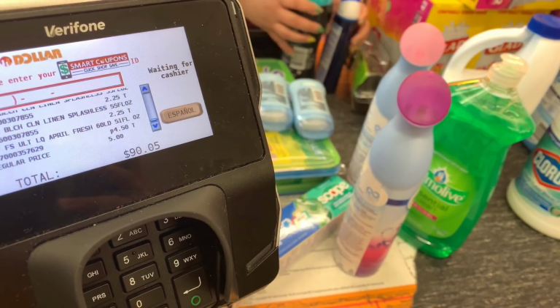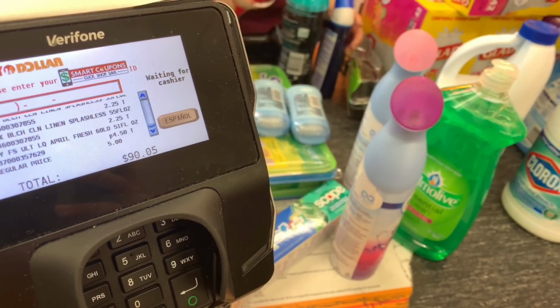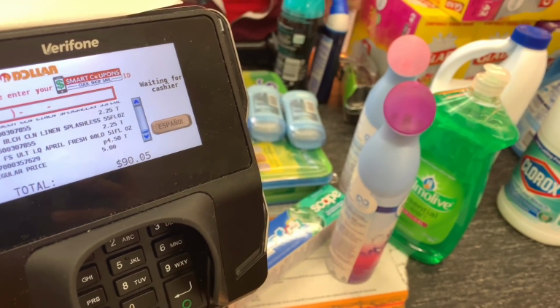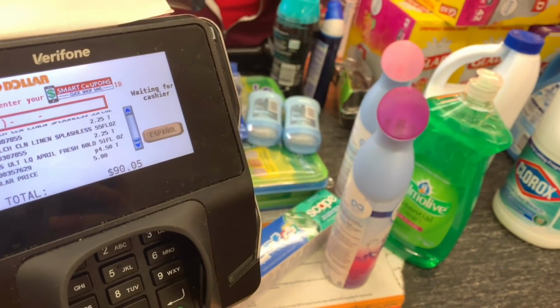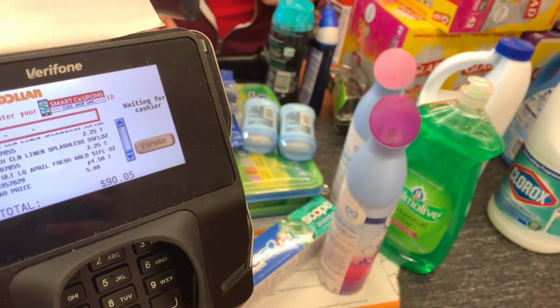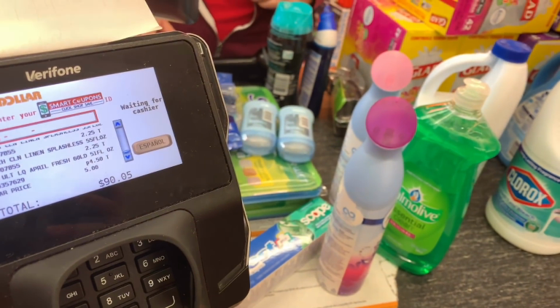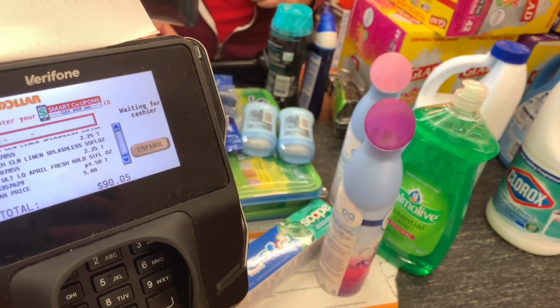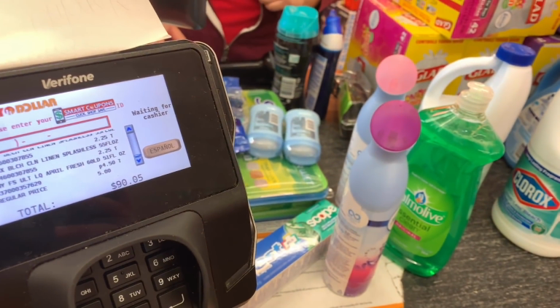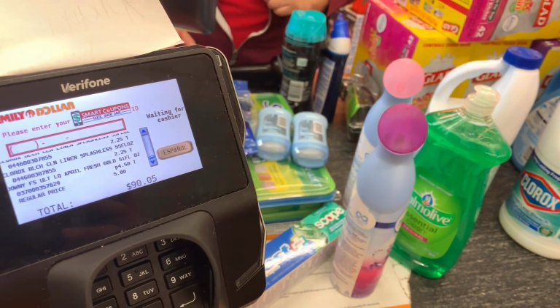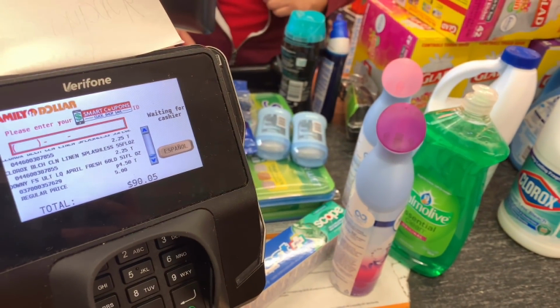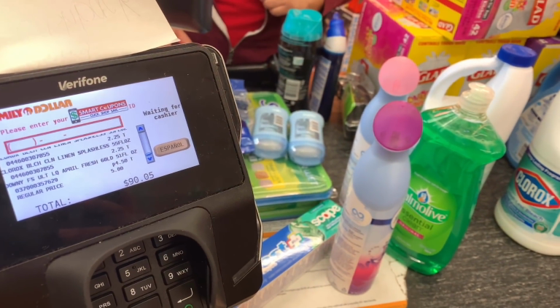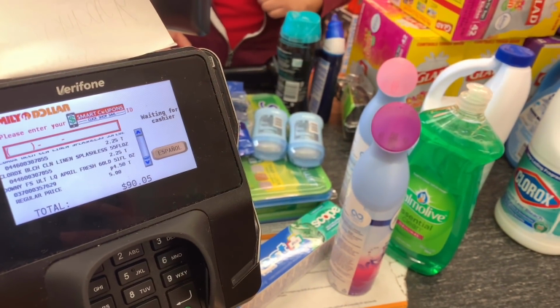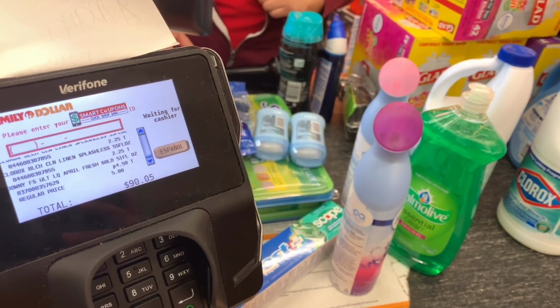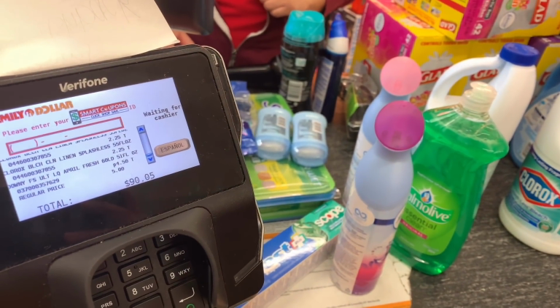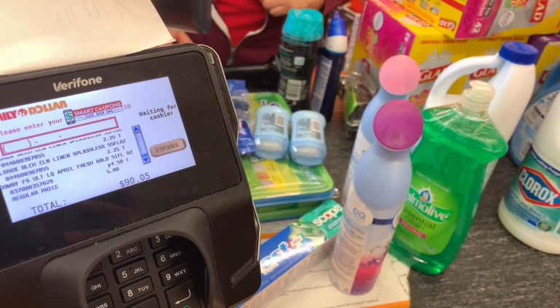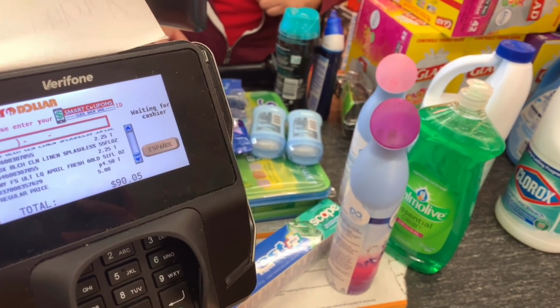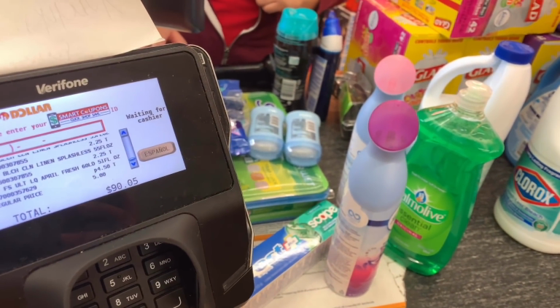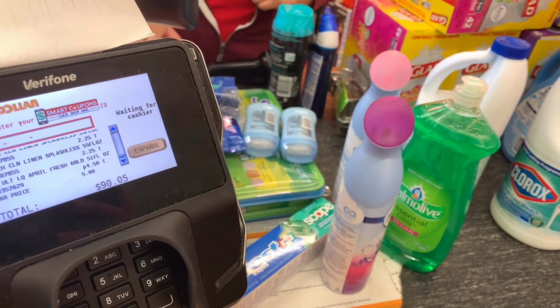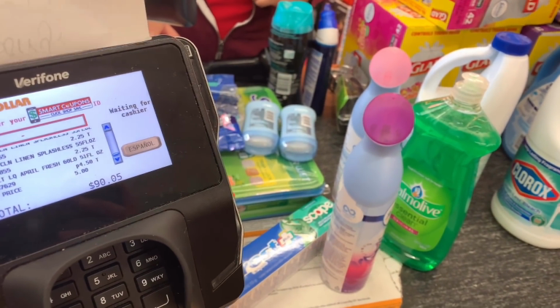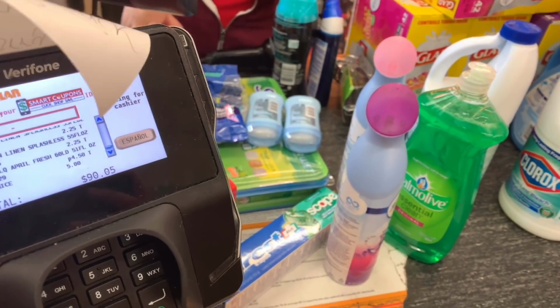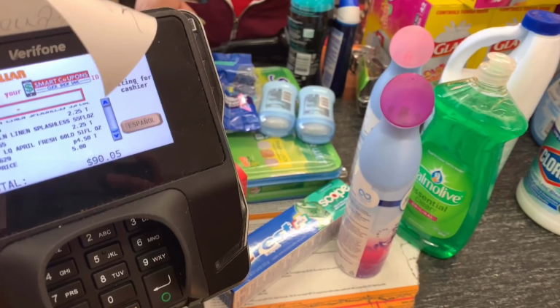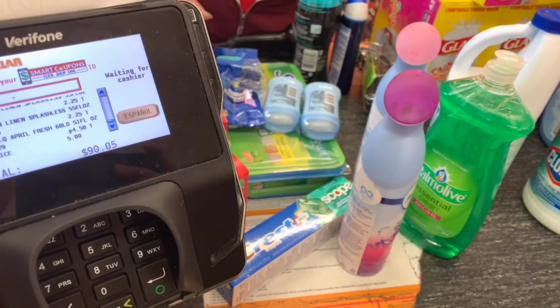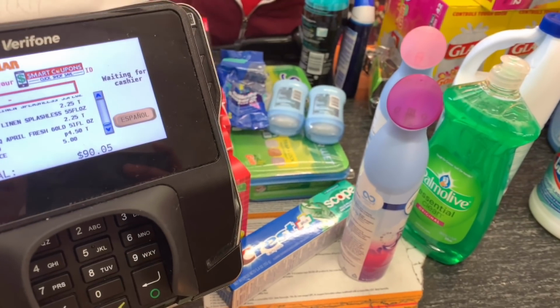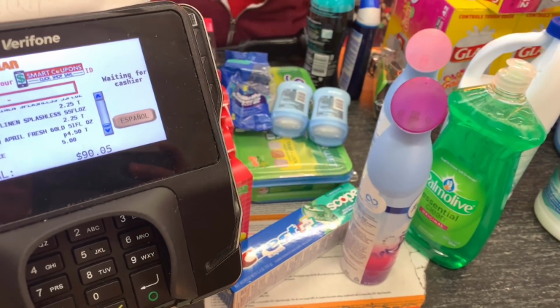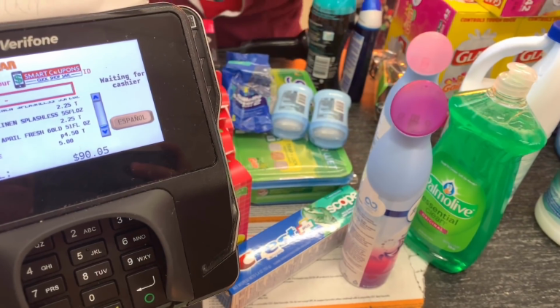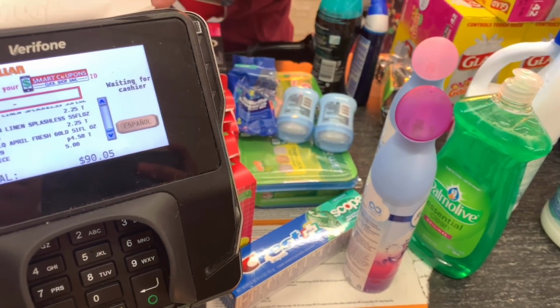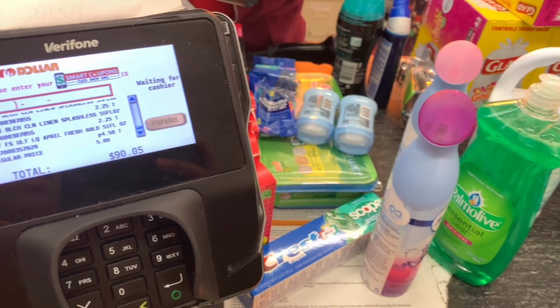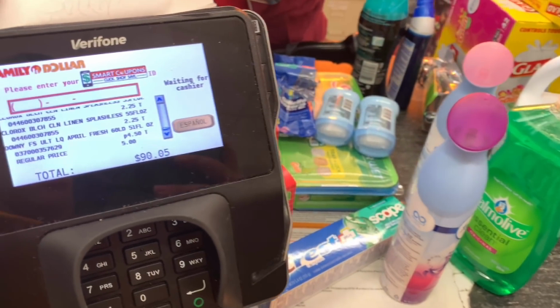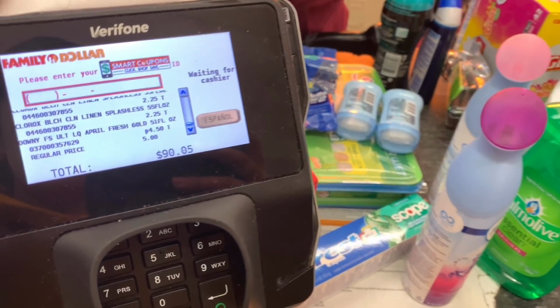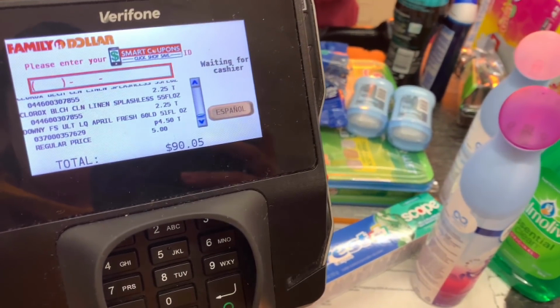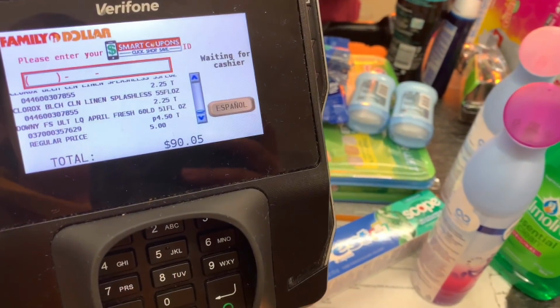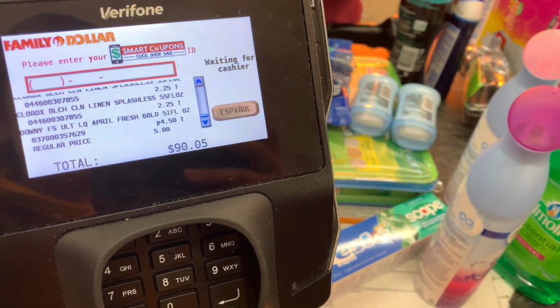I accidentally clipped all because I was doing my breakdowns, so I added the $20 off $75 to my trip to make sure it comes off for this transaction. The total showing is $90.05 — that's just with tax — my subtotal should be around $82, so that's good. Let me enter my phone number.